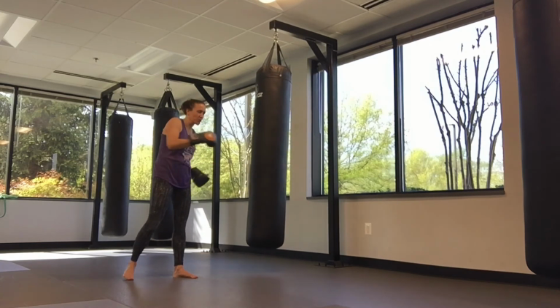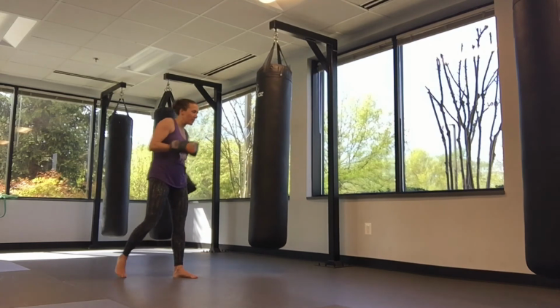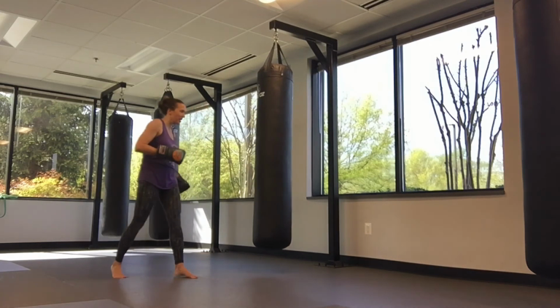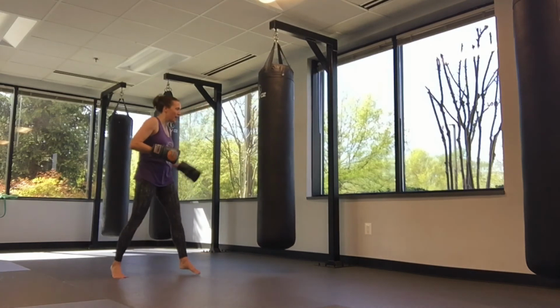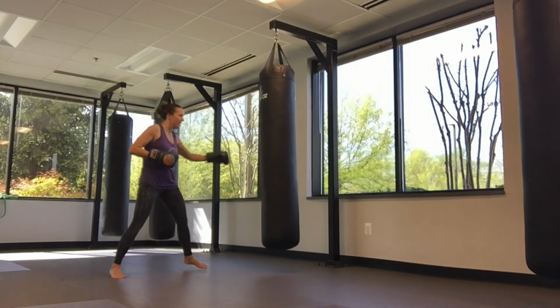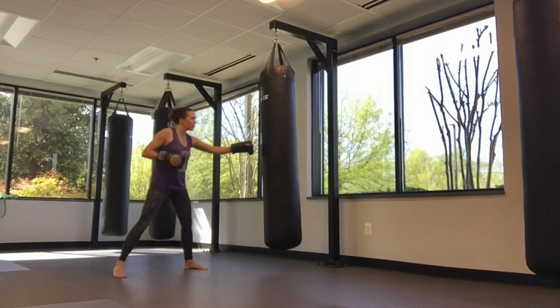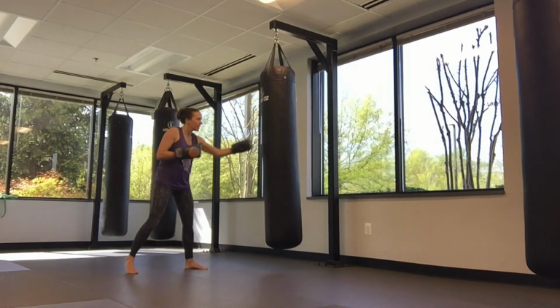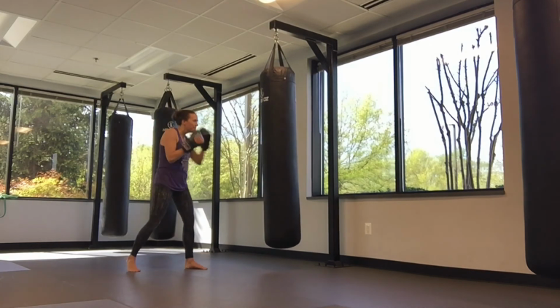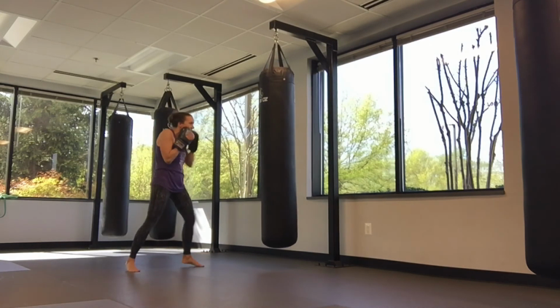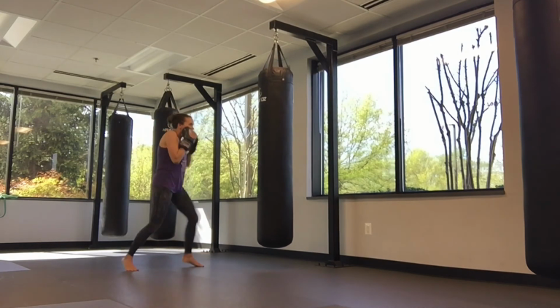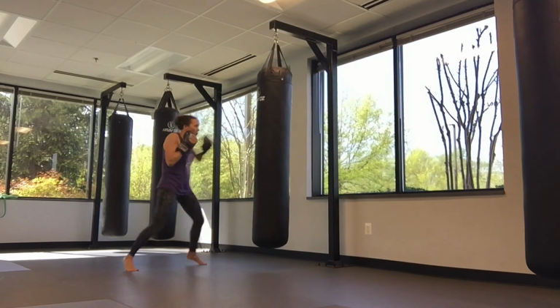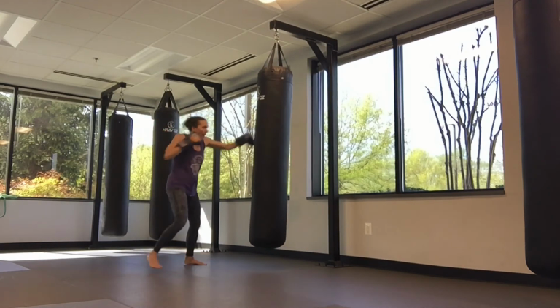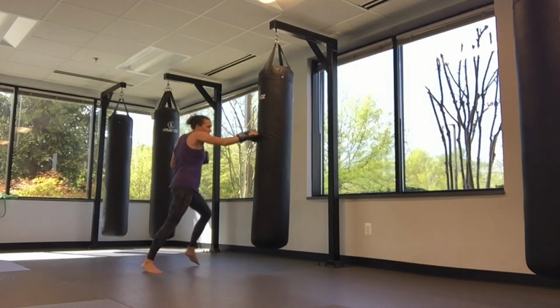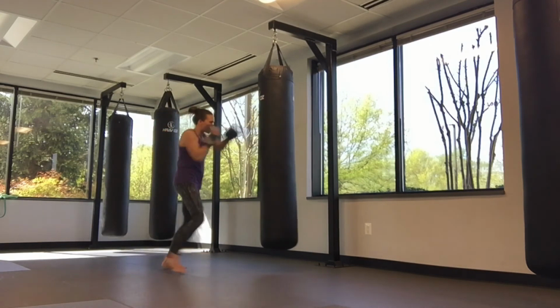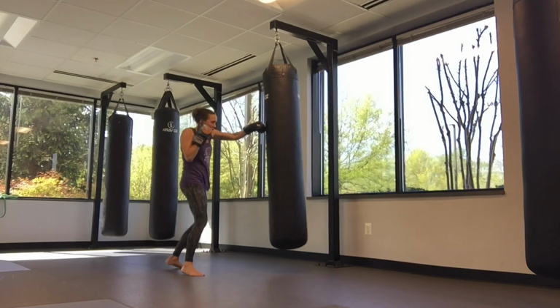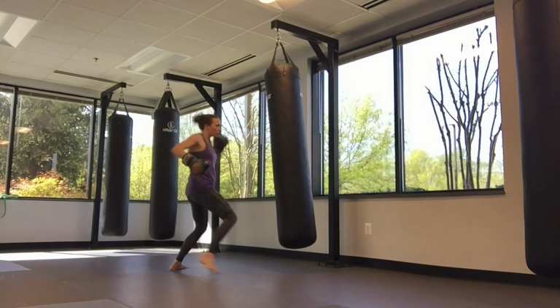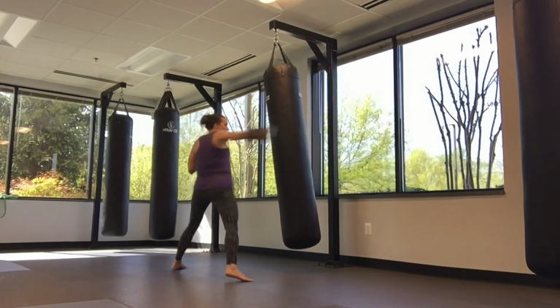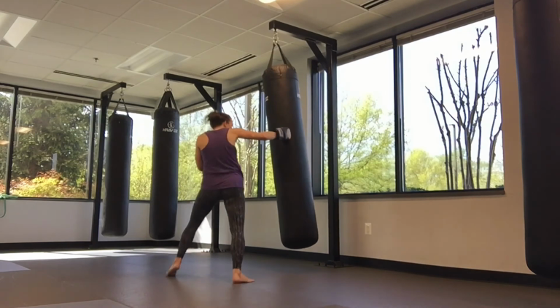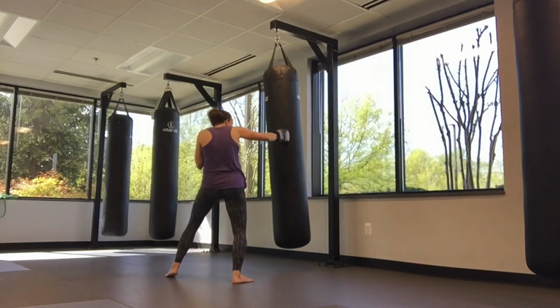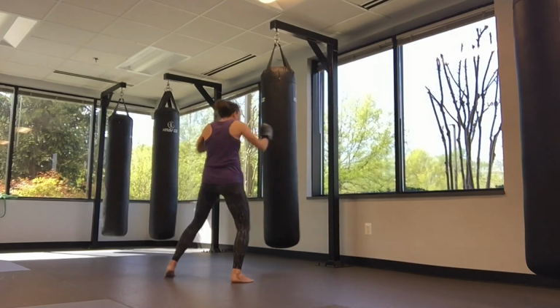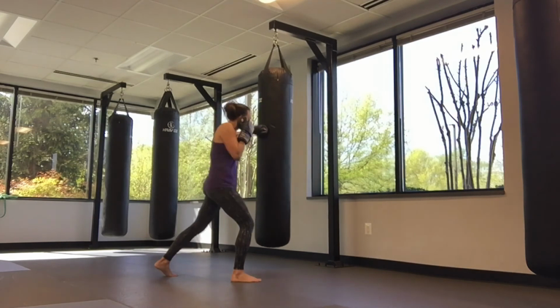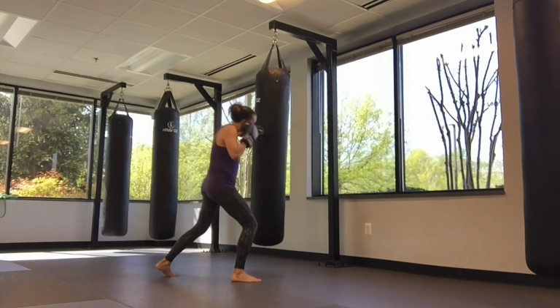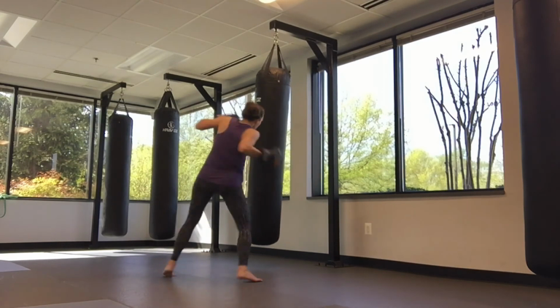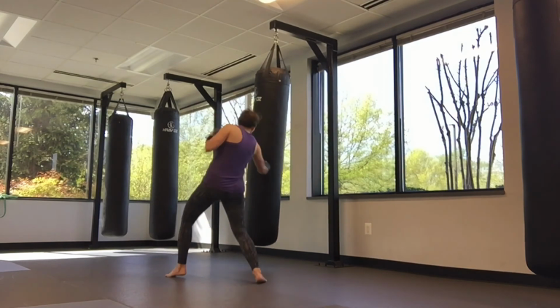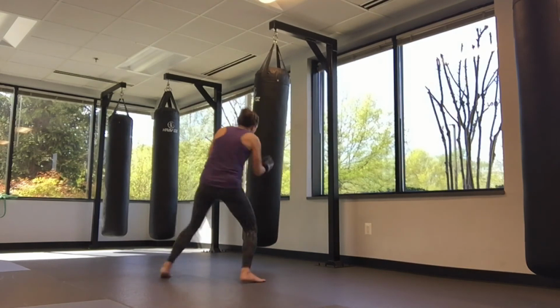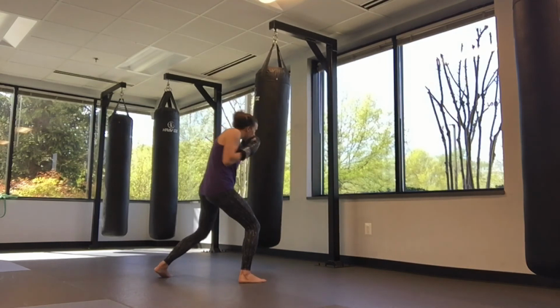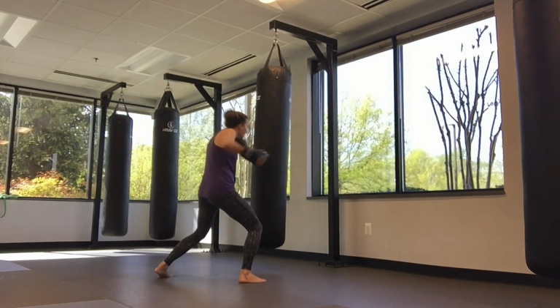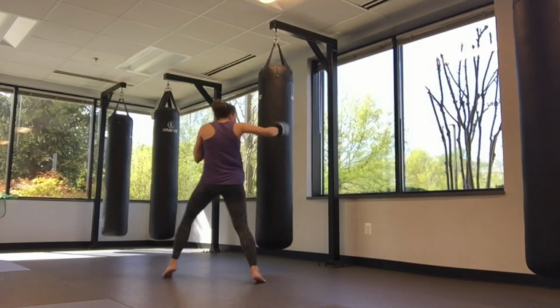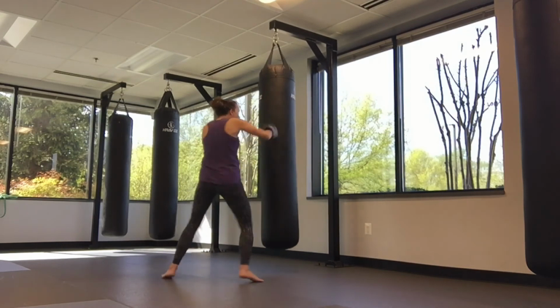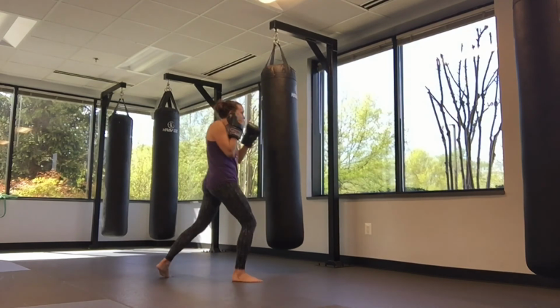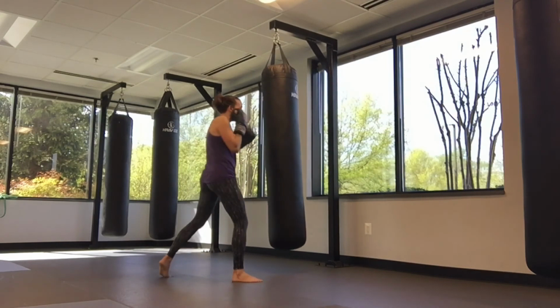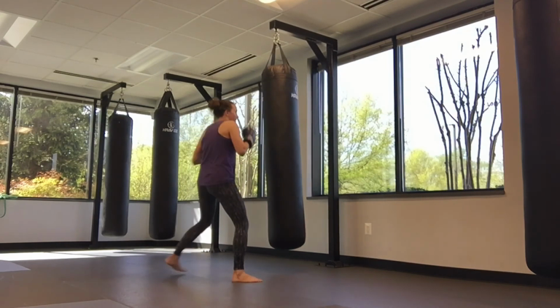One more time with that combination: jab, switch, switch, straight, hook, straight, spleen, high hook.